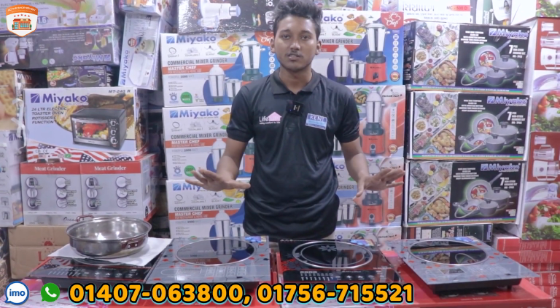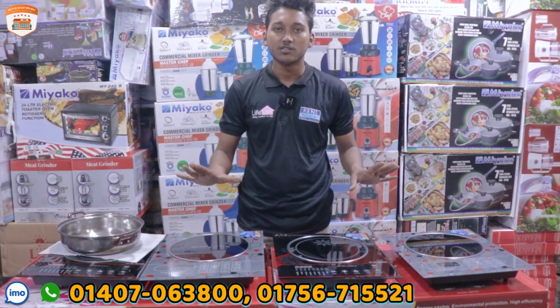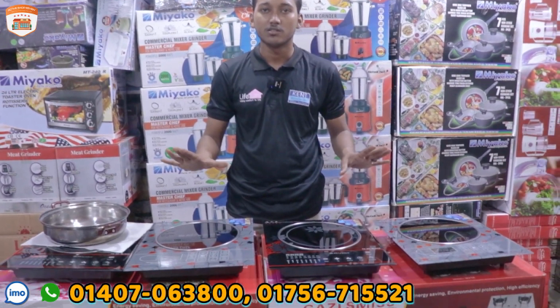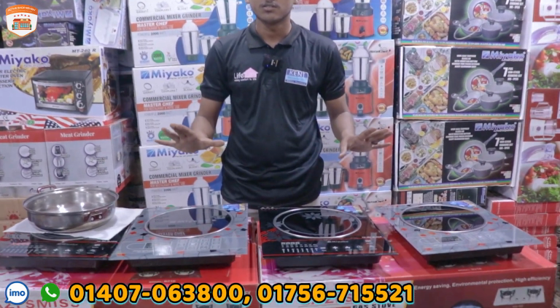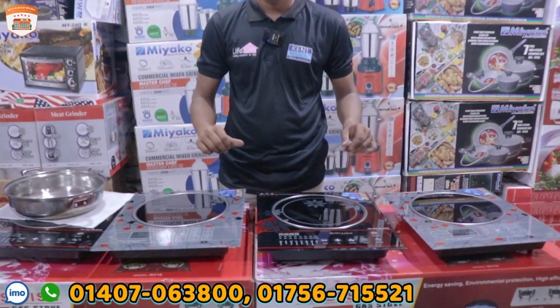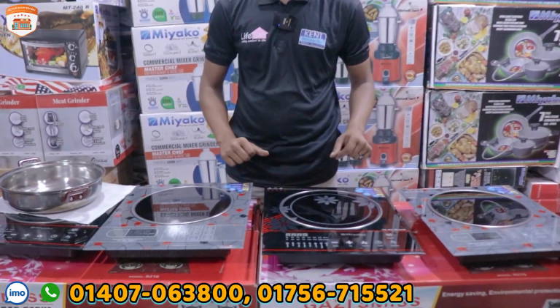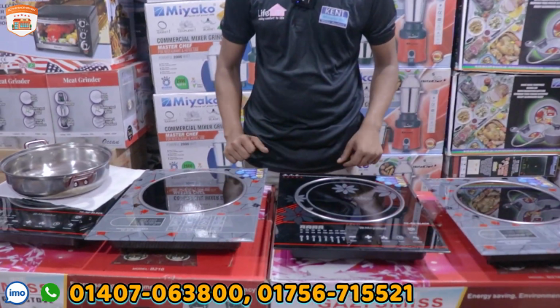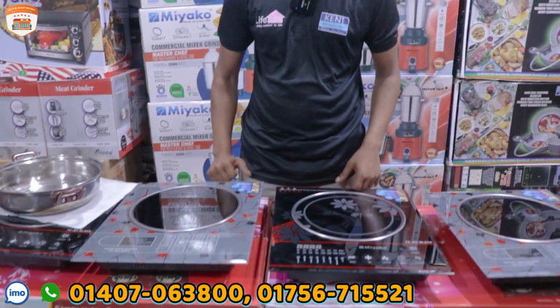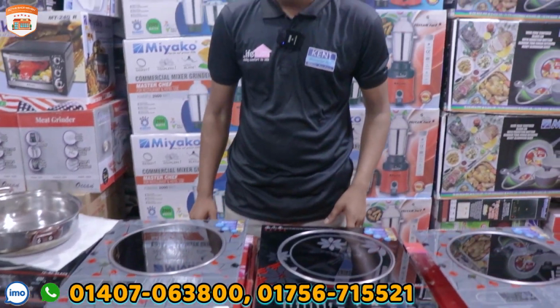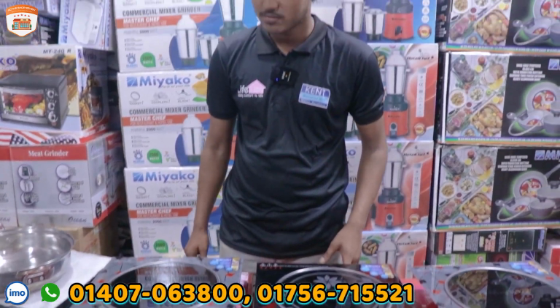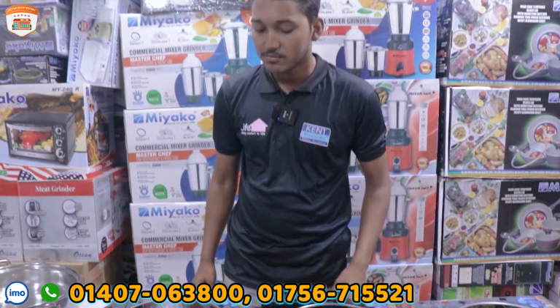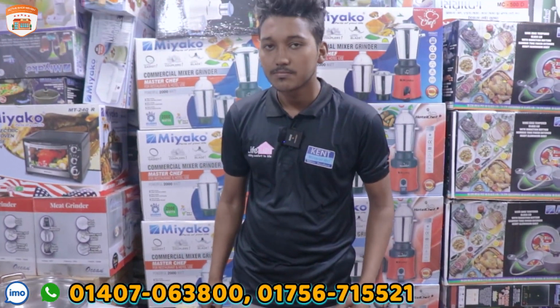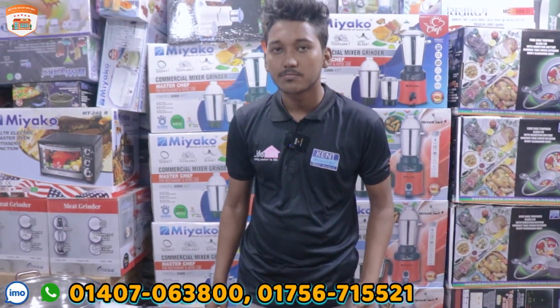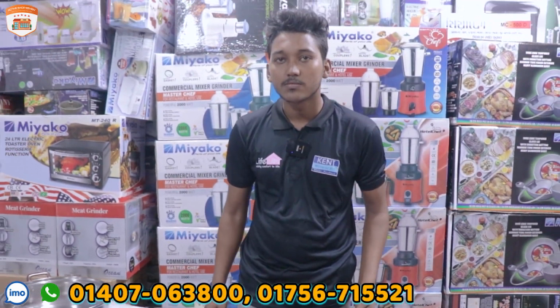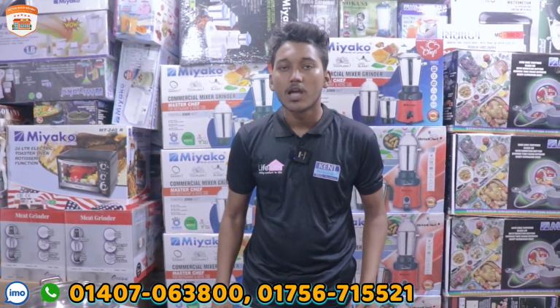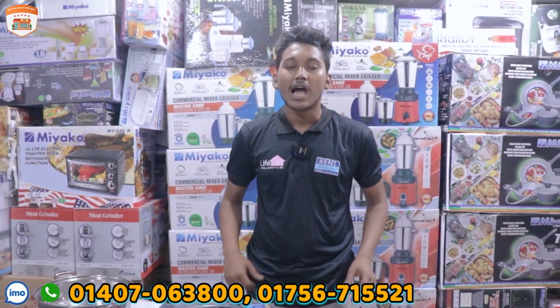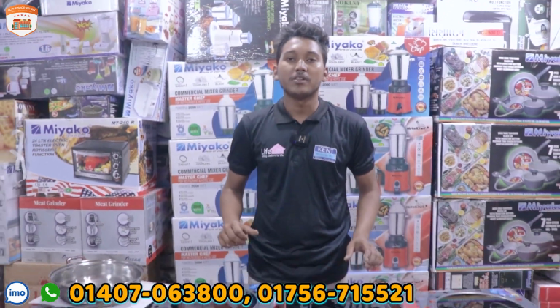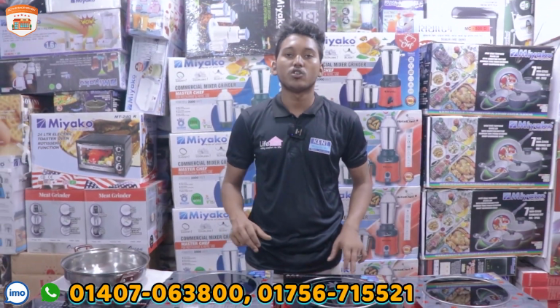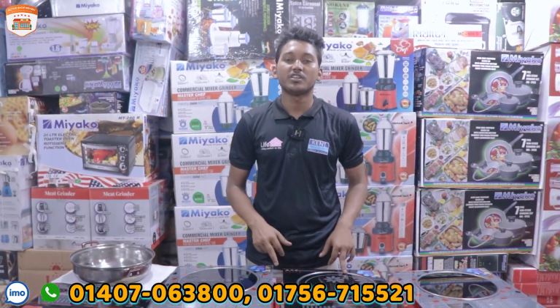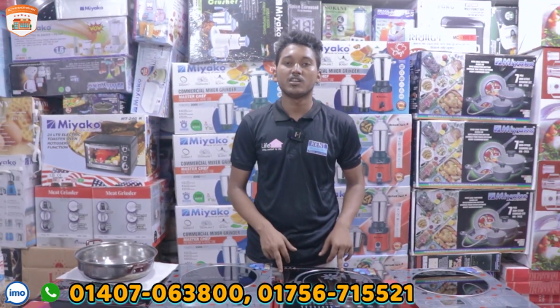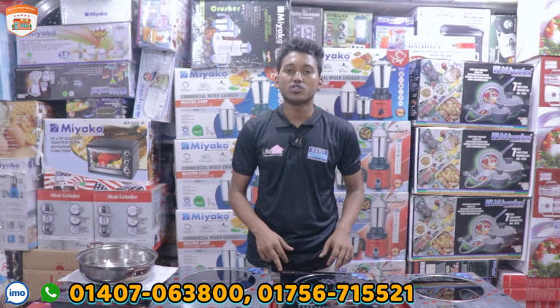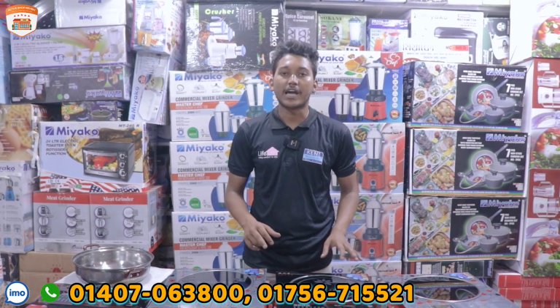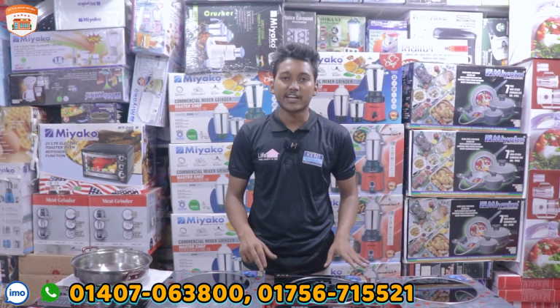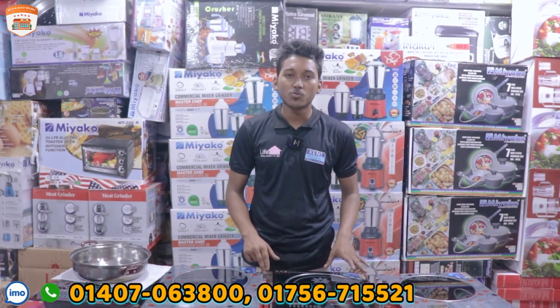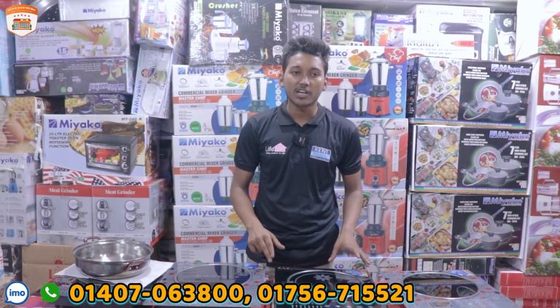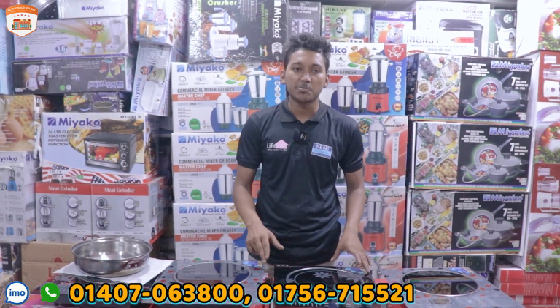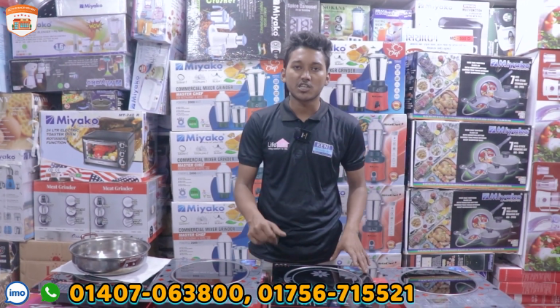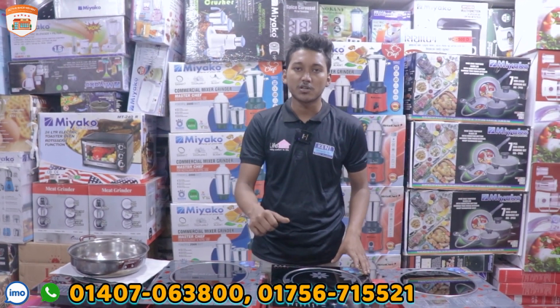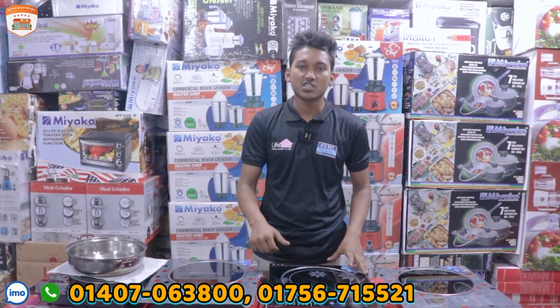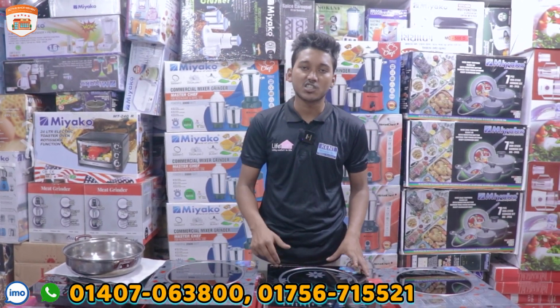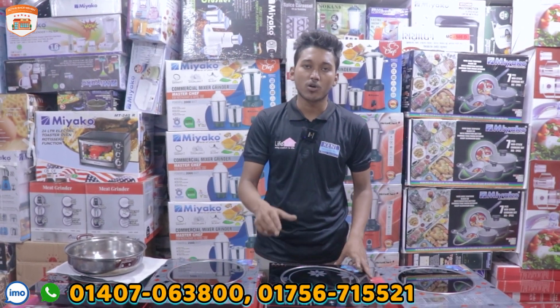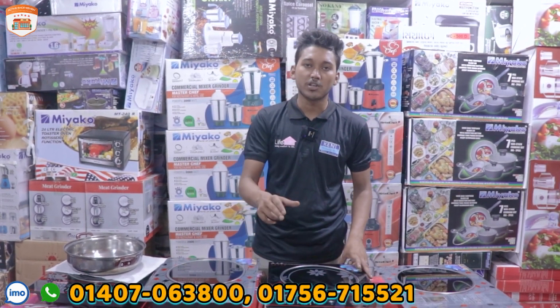Thank you so much! Can you tell us your location? It's a shop — New Market, Dixas Village, City Complex.